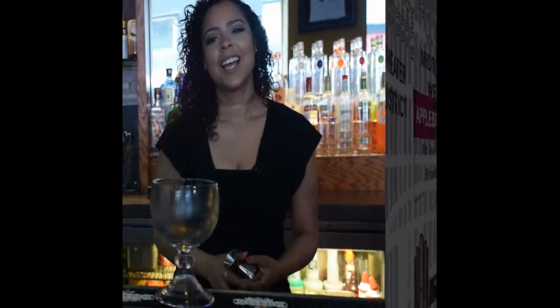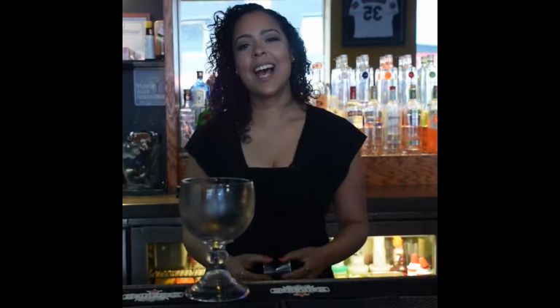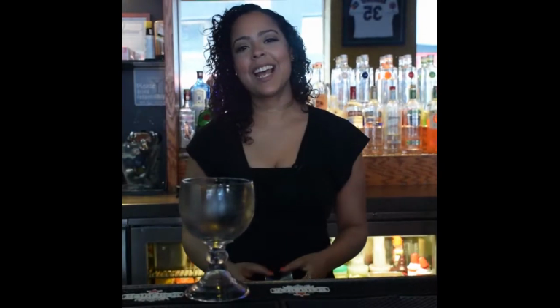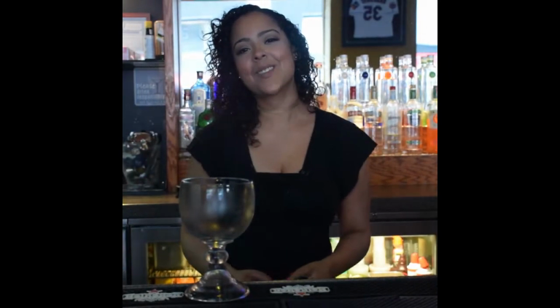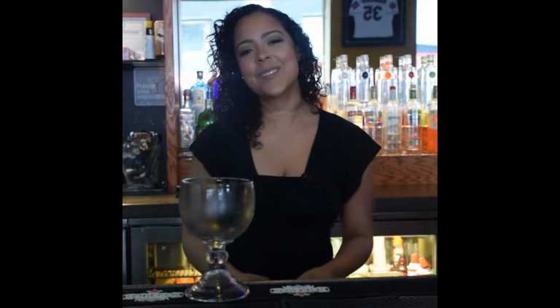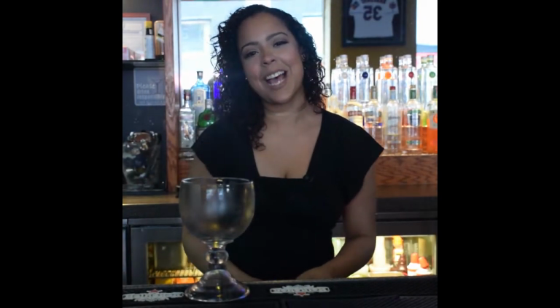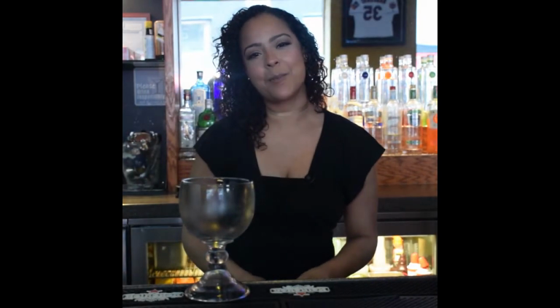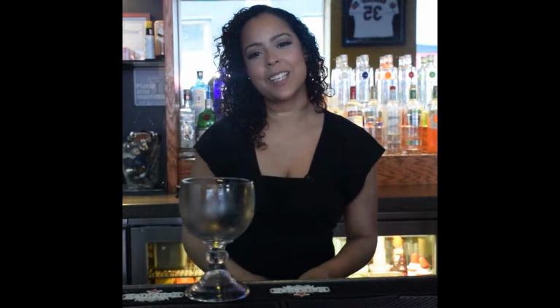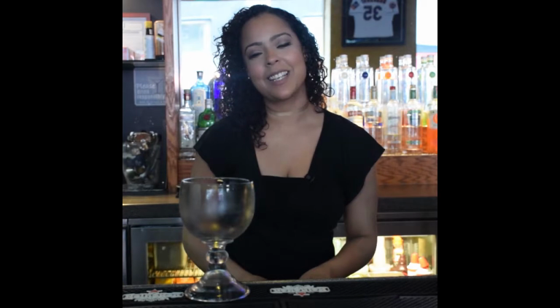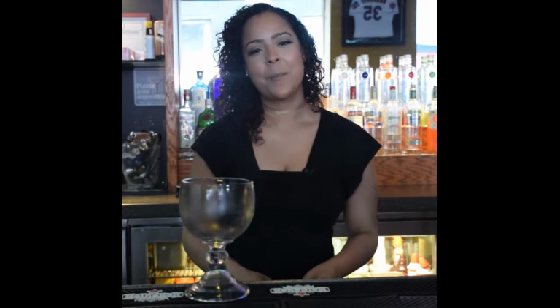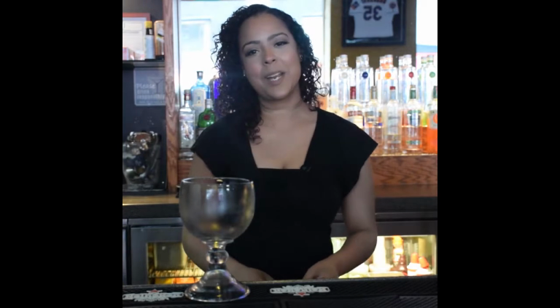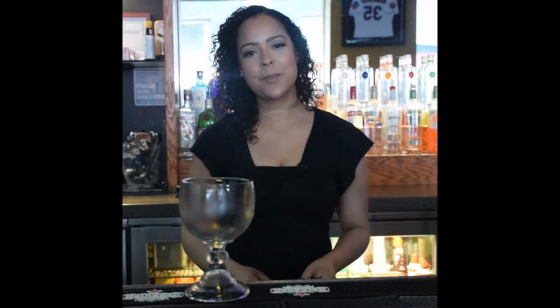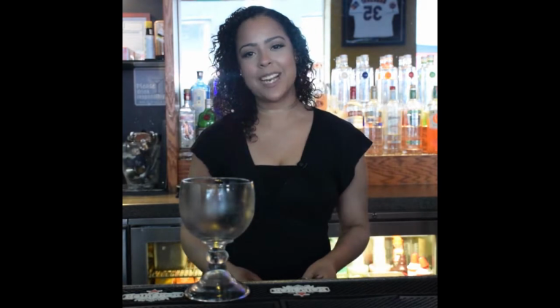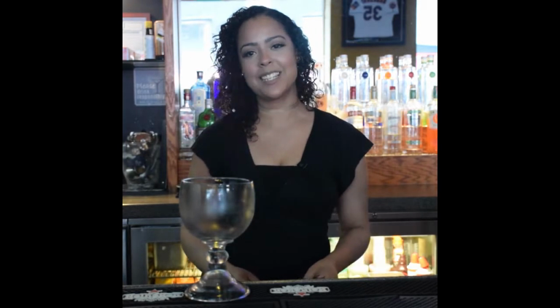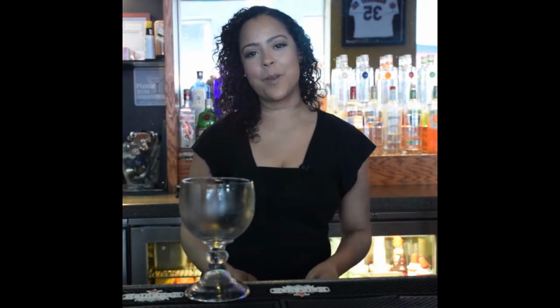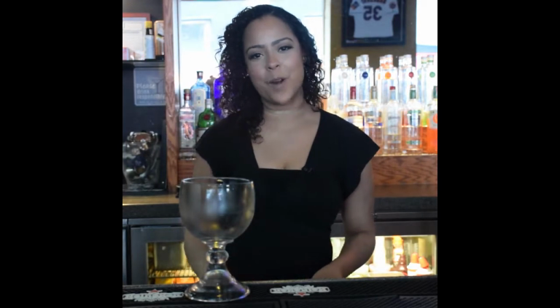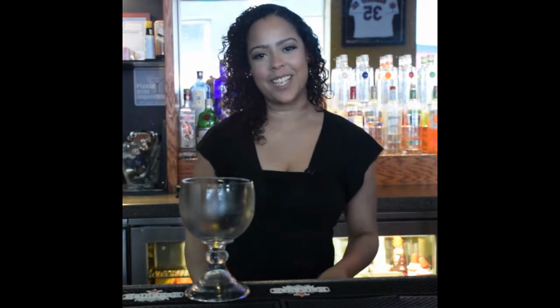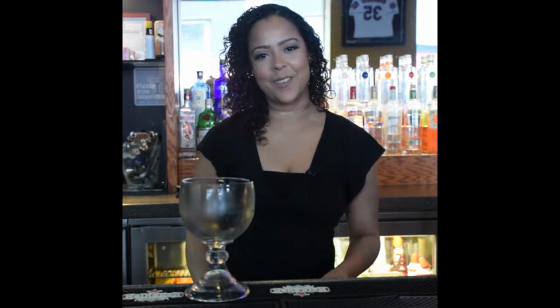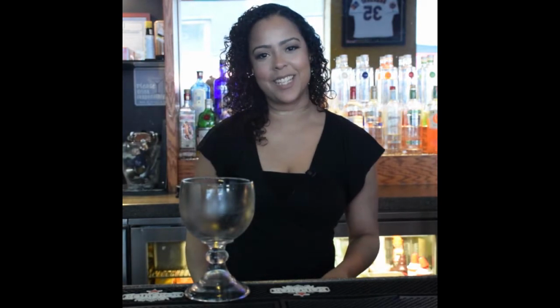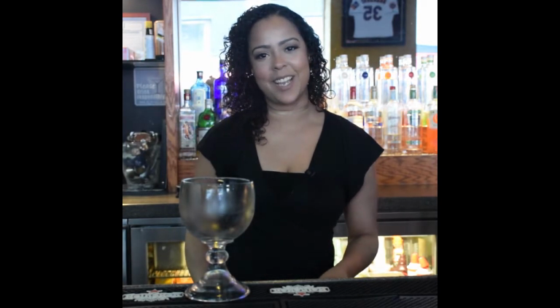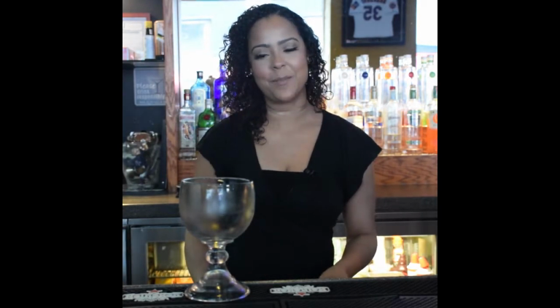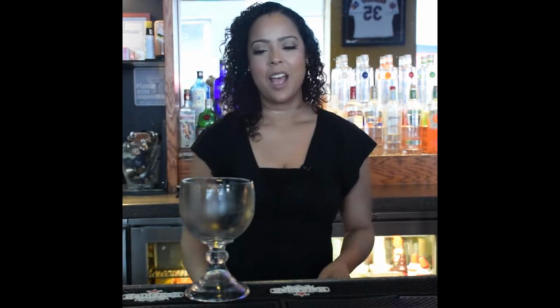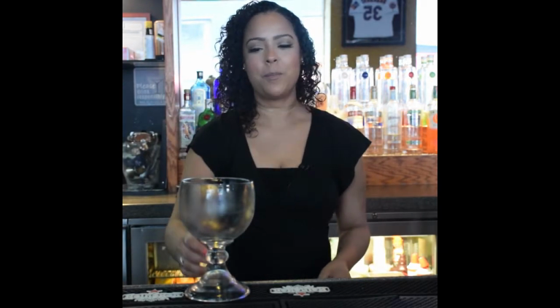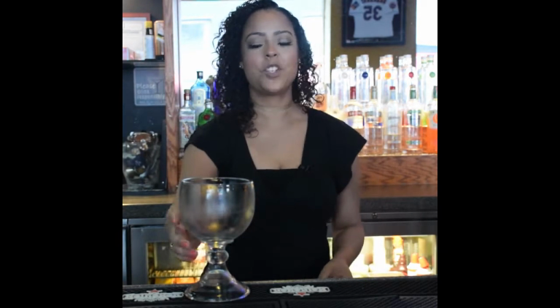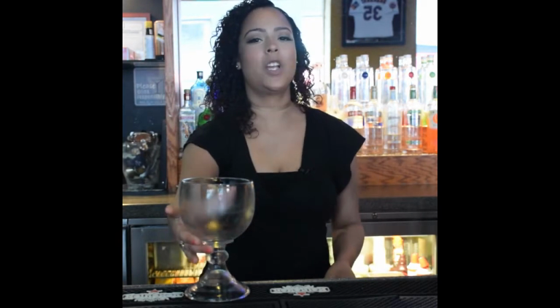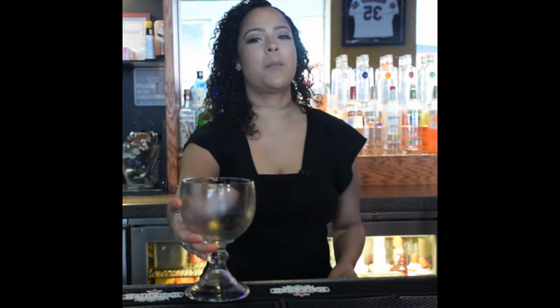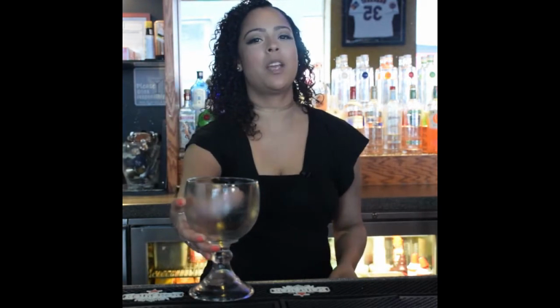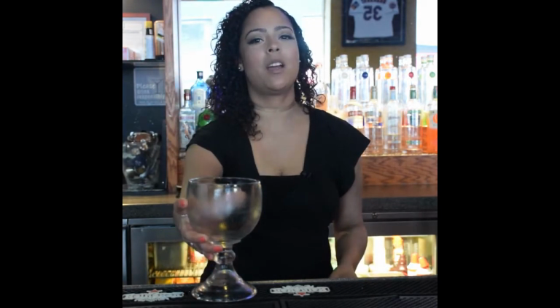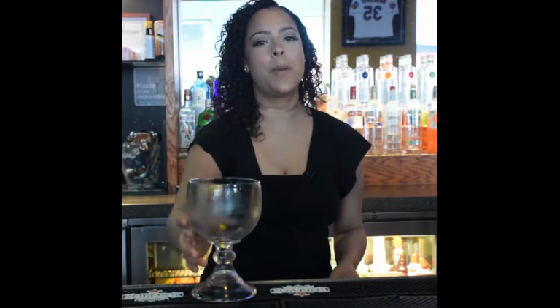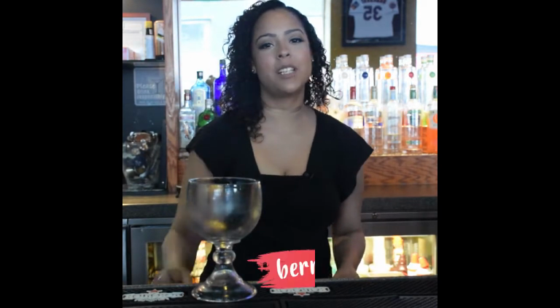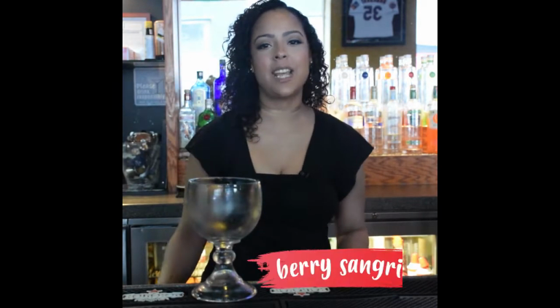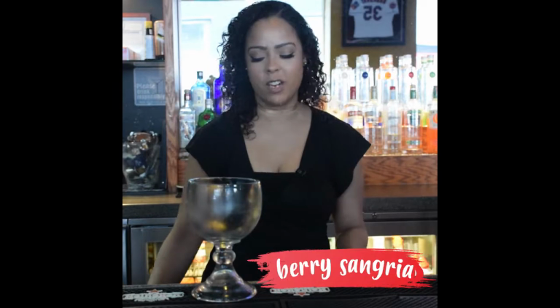Hi guys, welcome to Applebee's. My name is Marines and I'll be your bartender for today. I'm going to show you how to make a berry sangria.